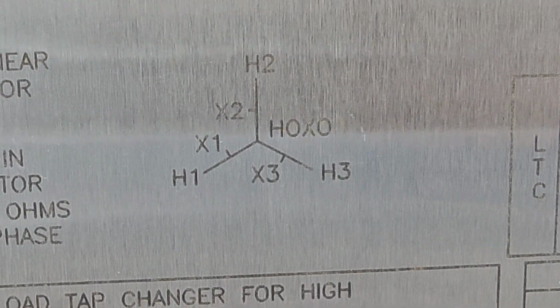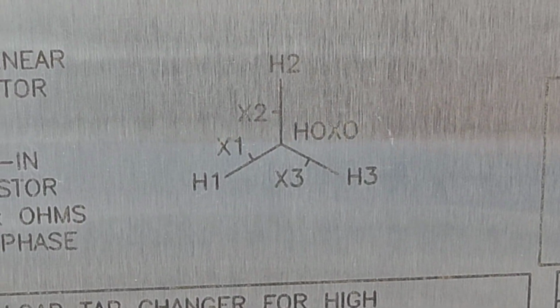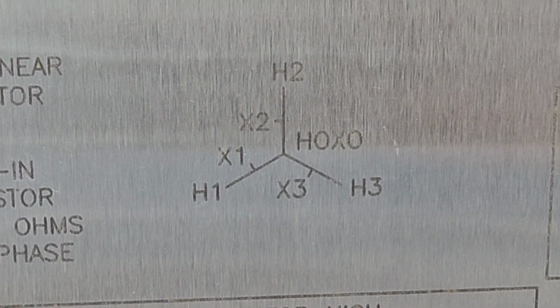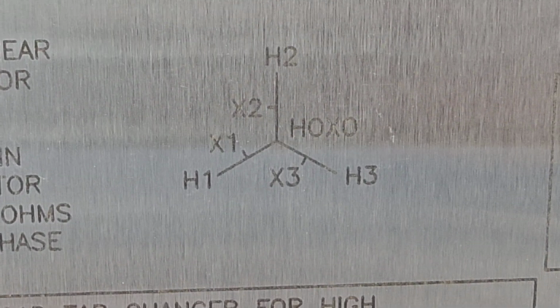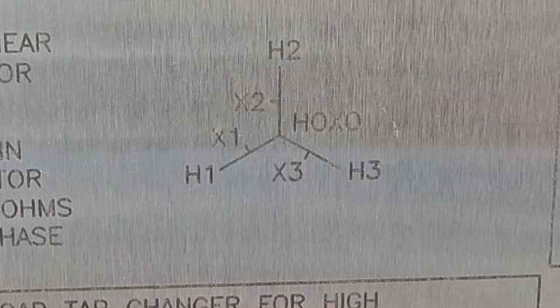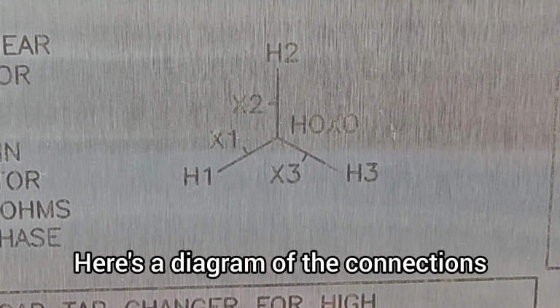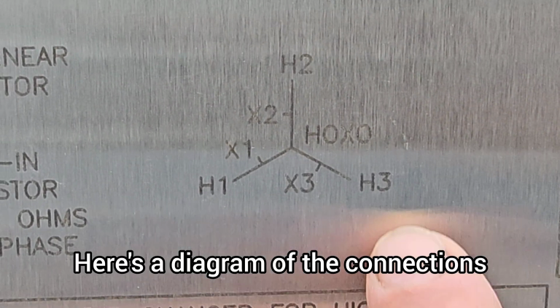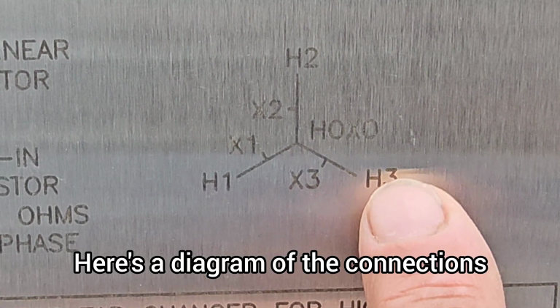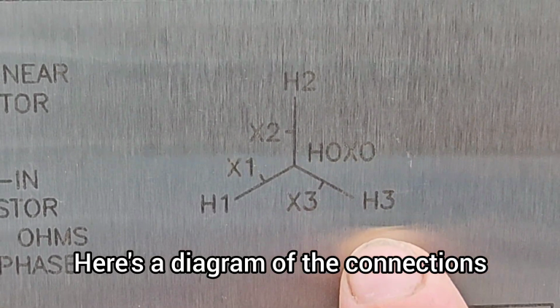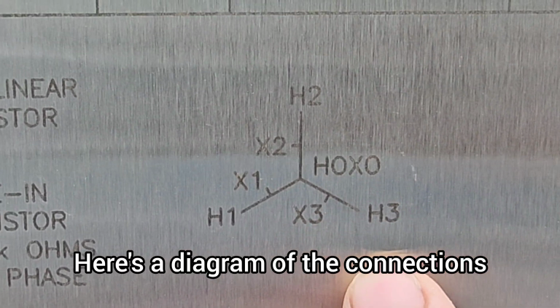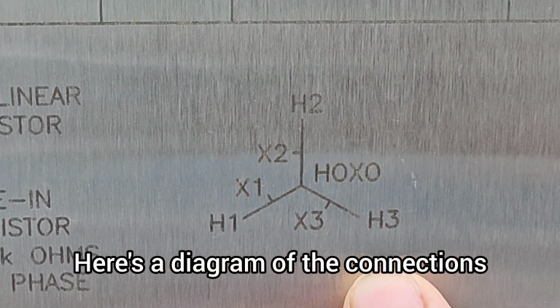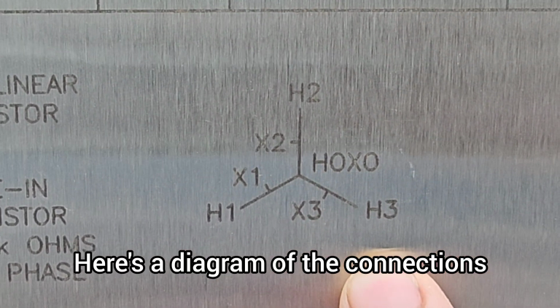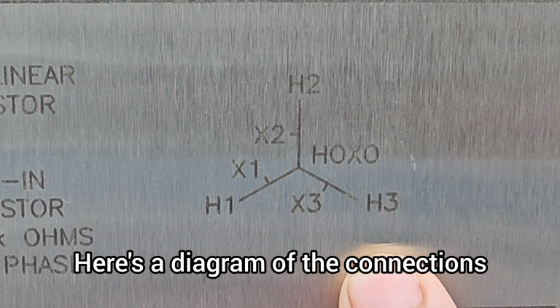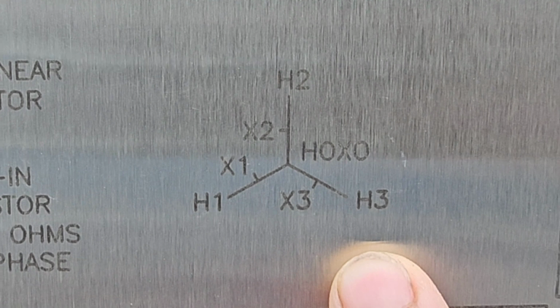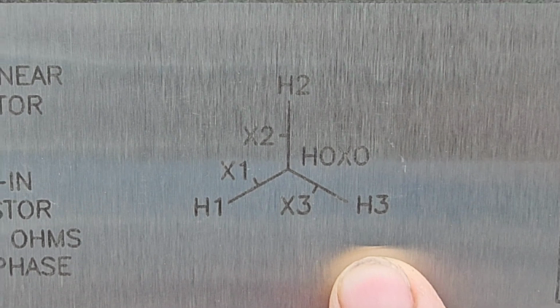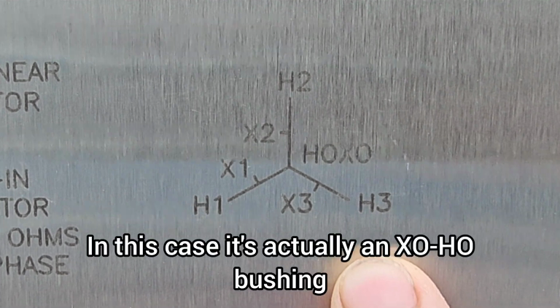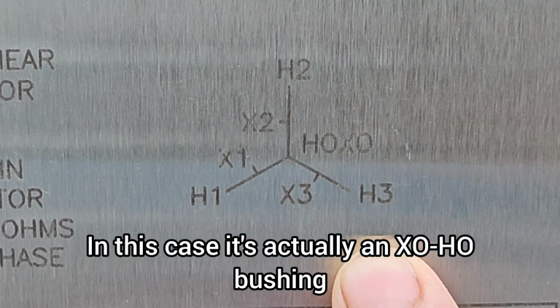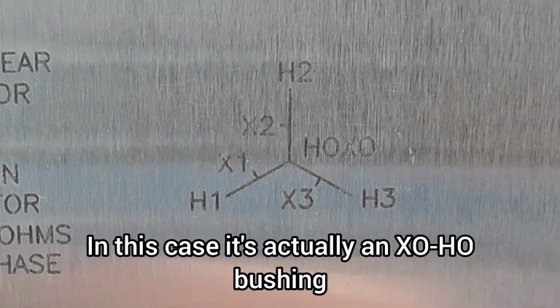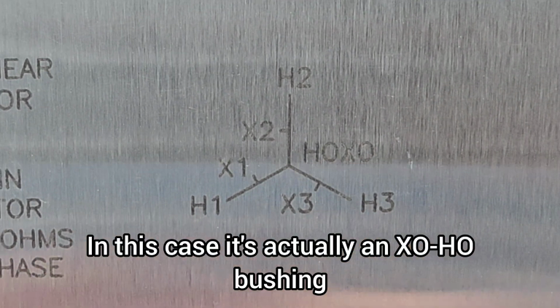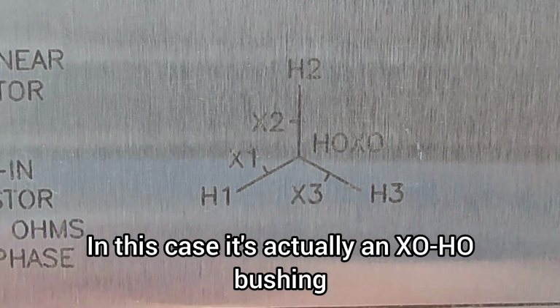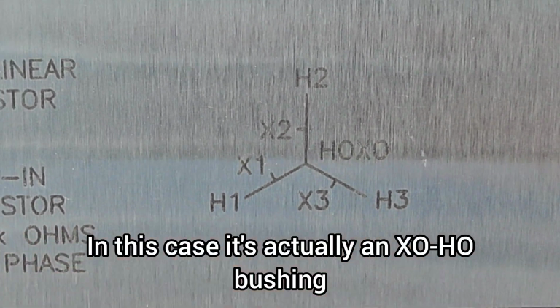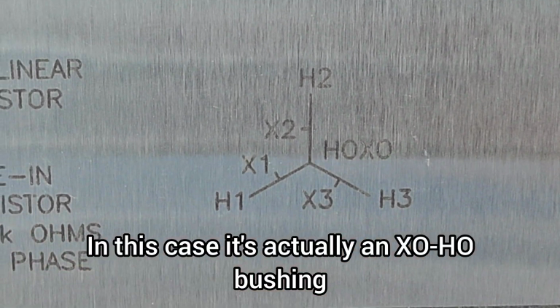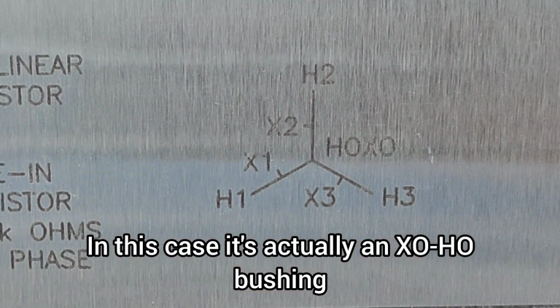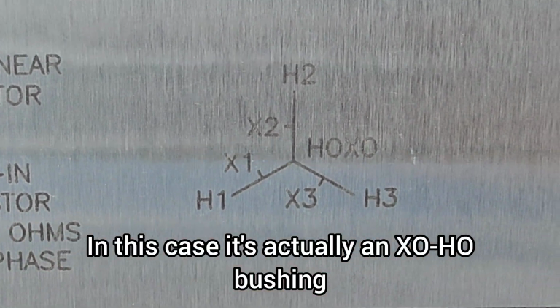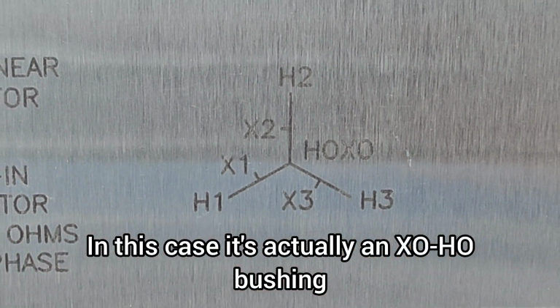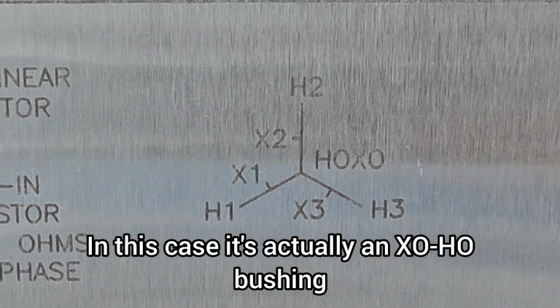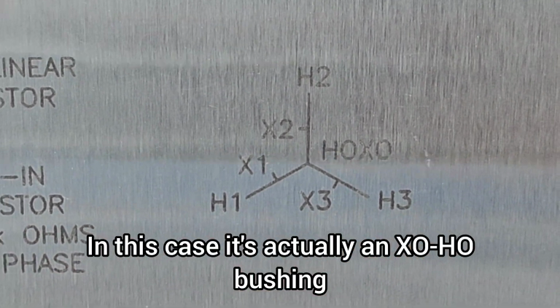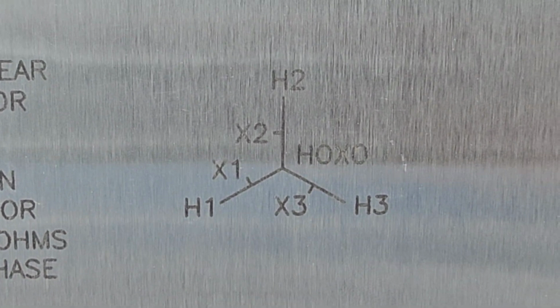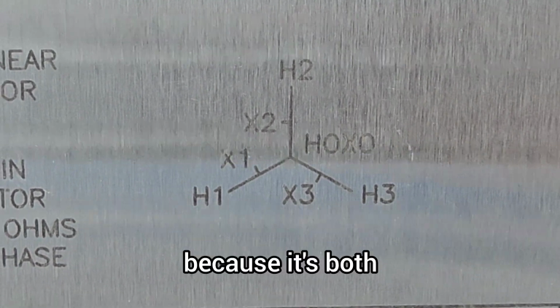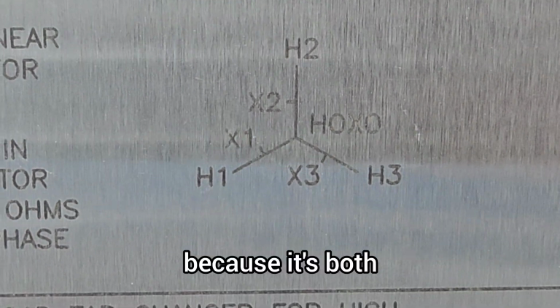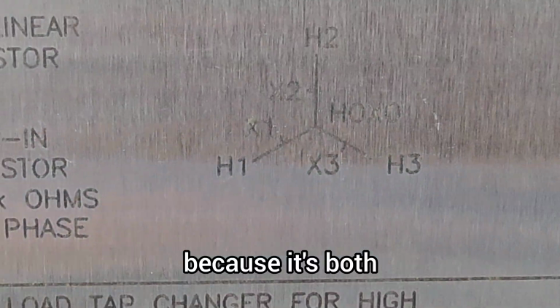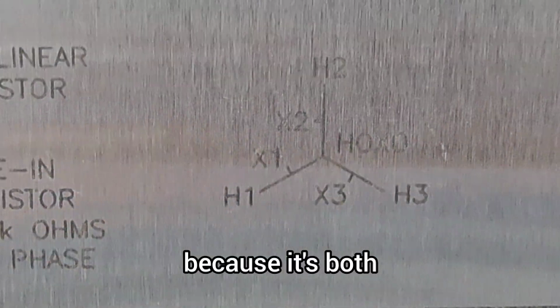Here's a diagram of the connections. In this case, it's actually an XOHO bushing because it's both.